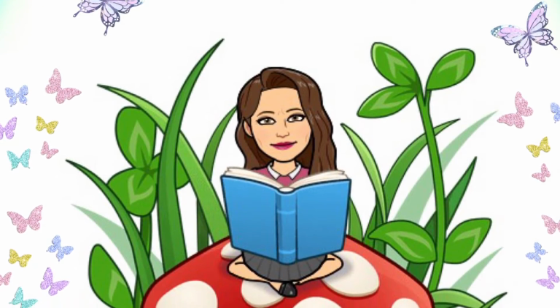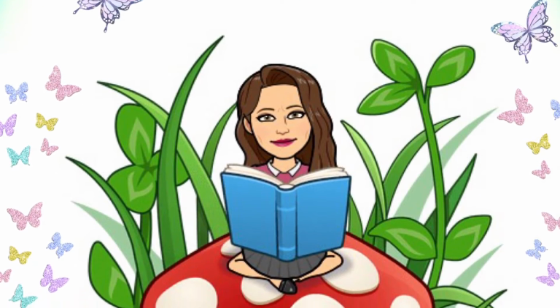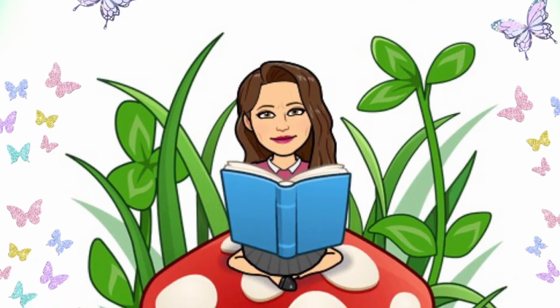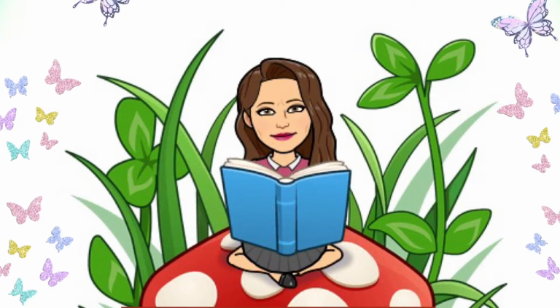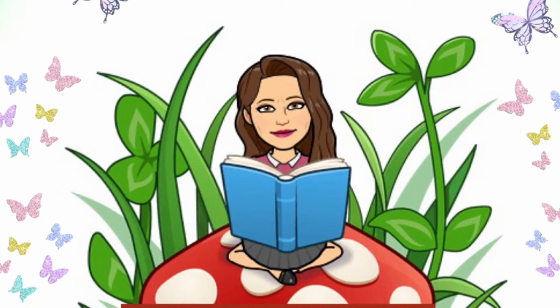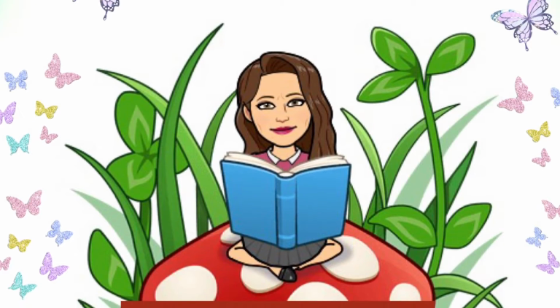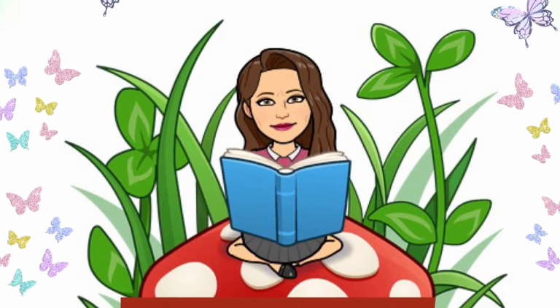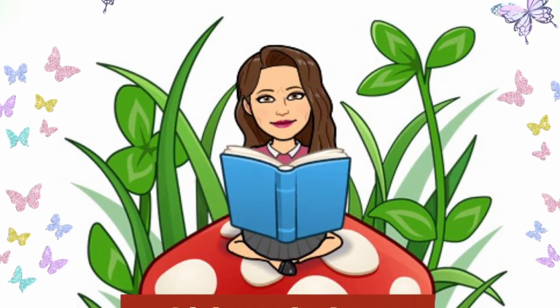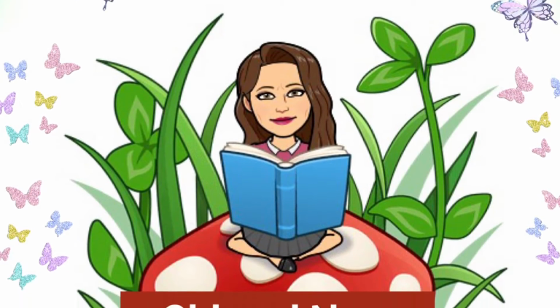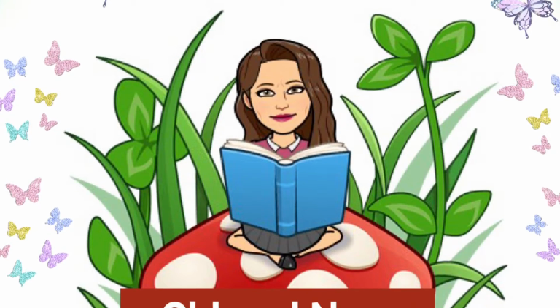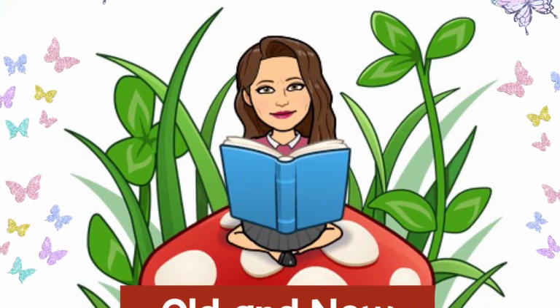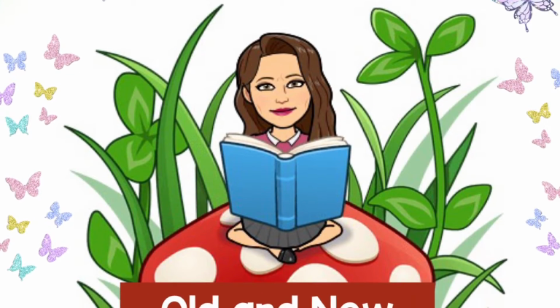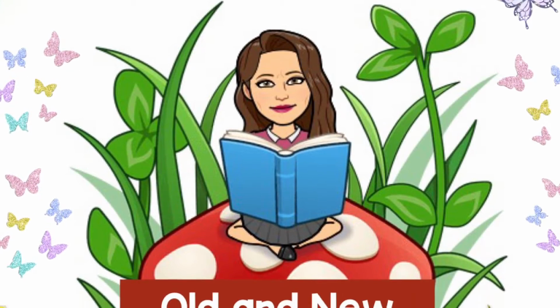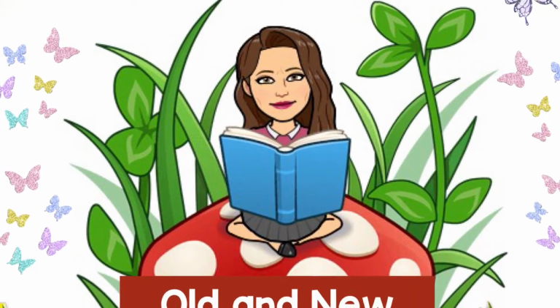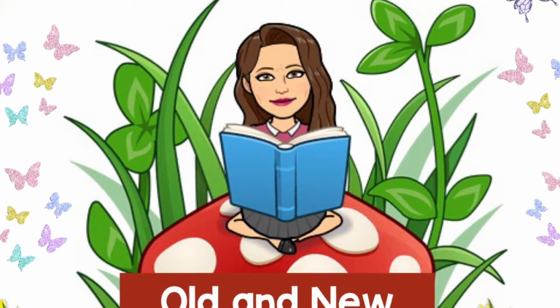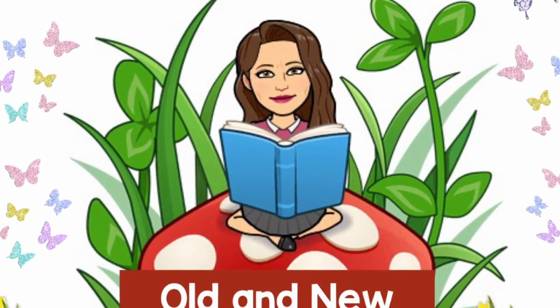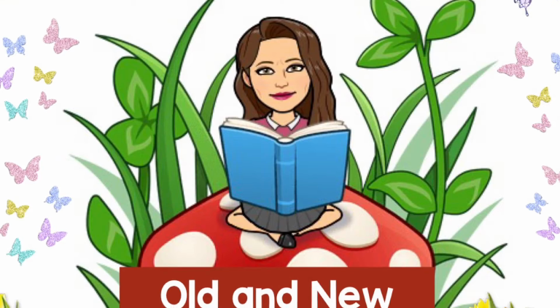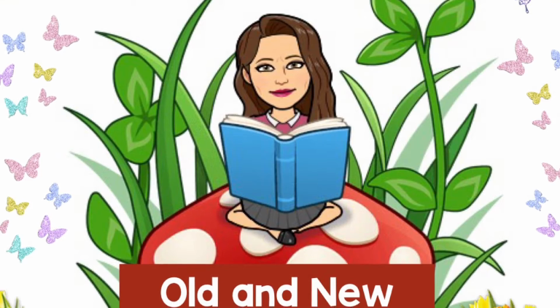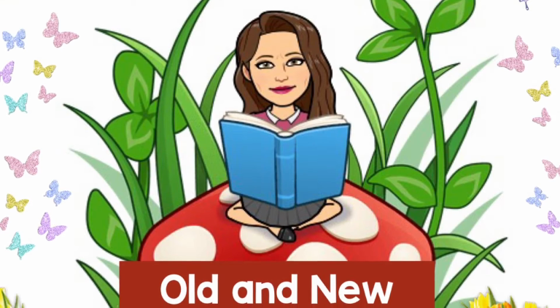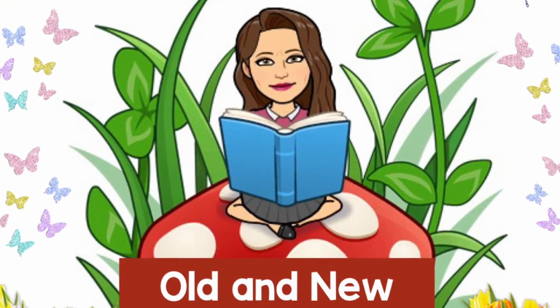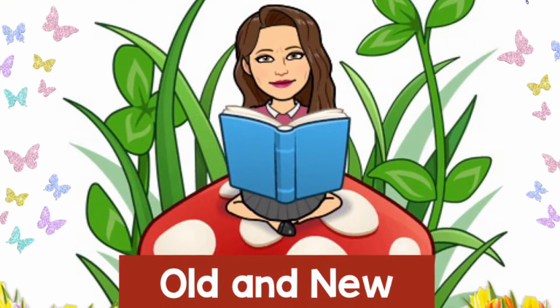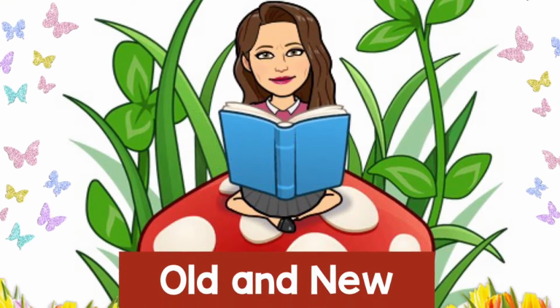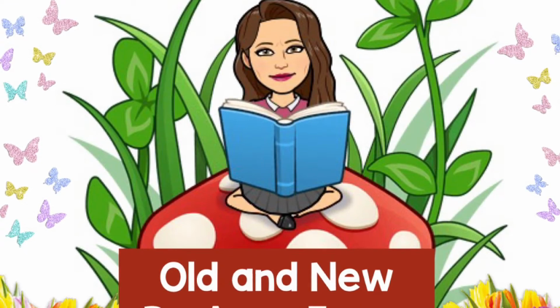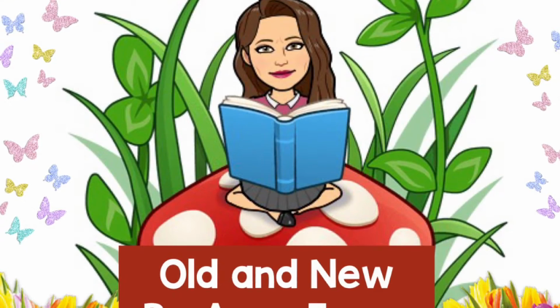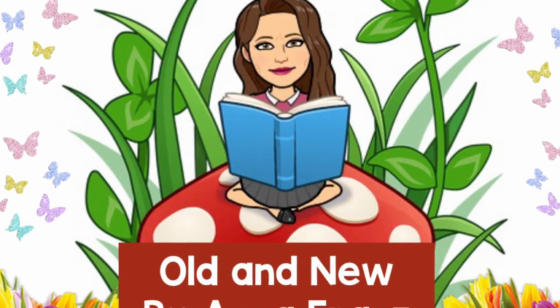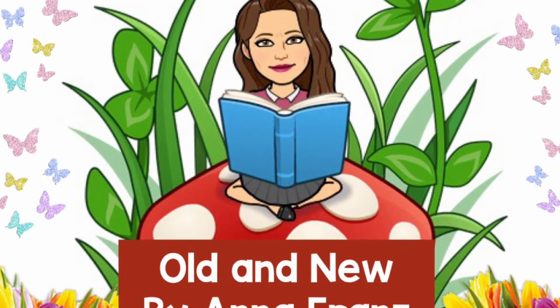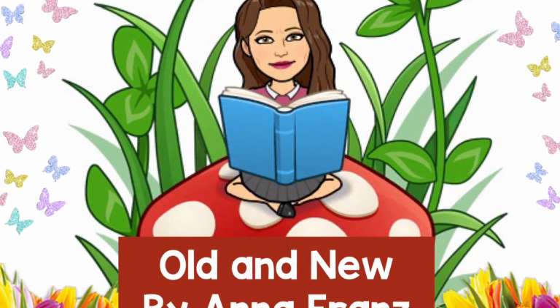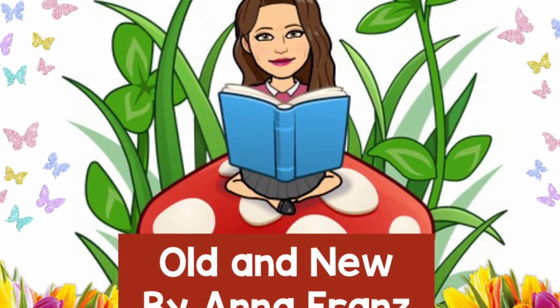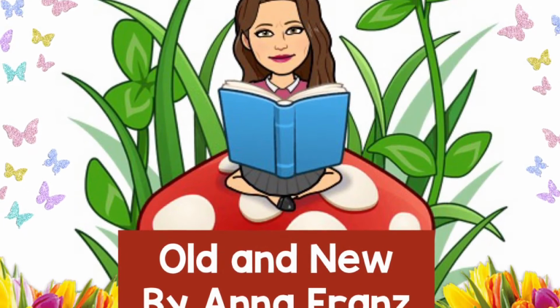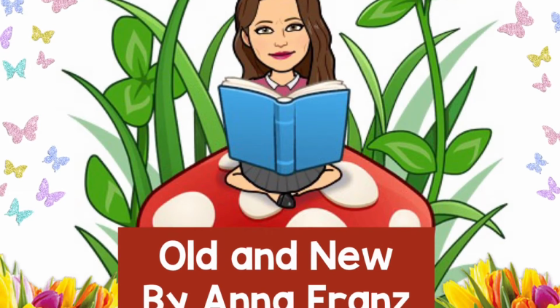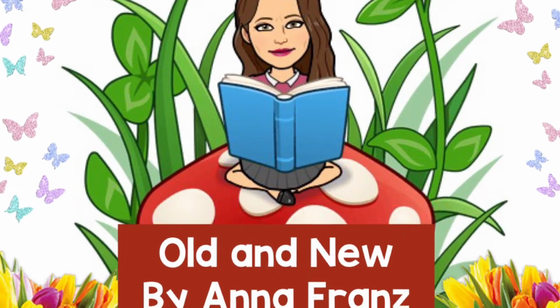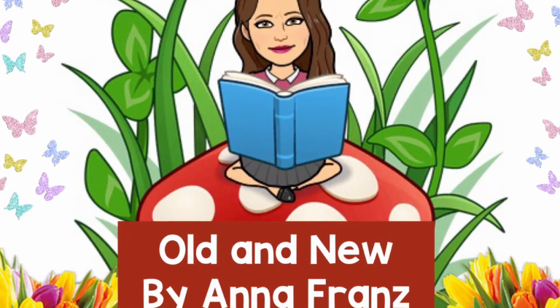Welcome to Mrs. Munson's Storytime. Today we're listening to the story Old and New by Anna France.